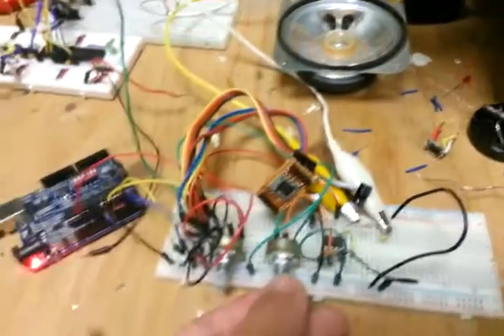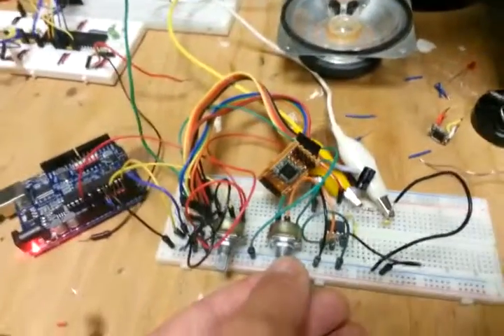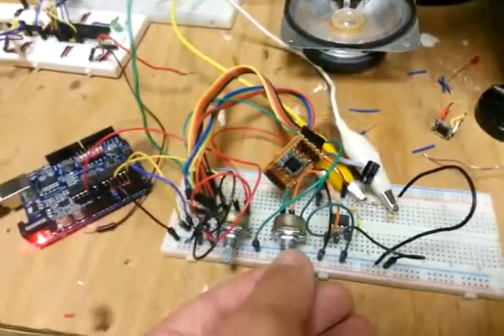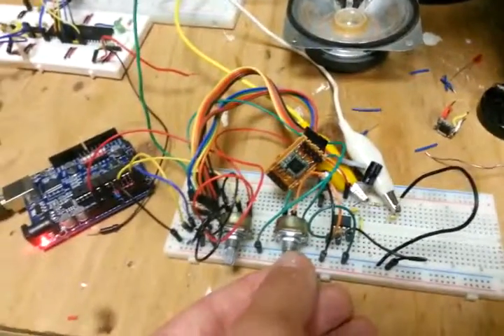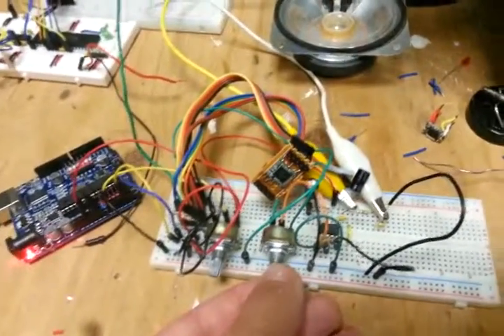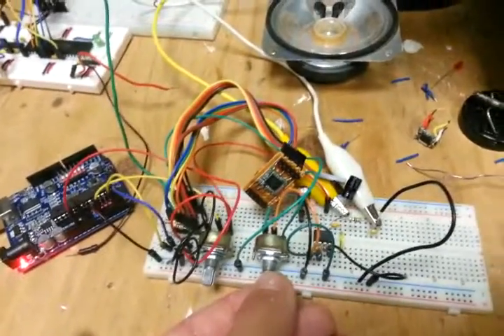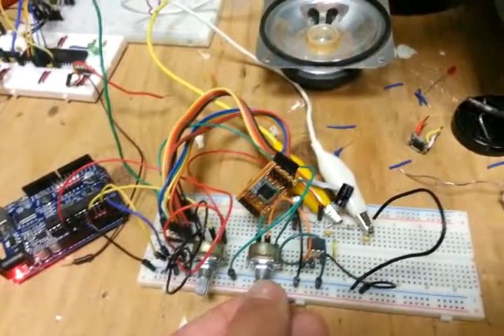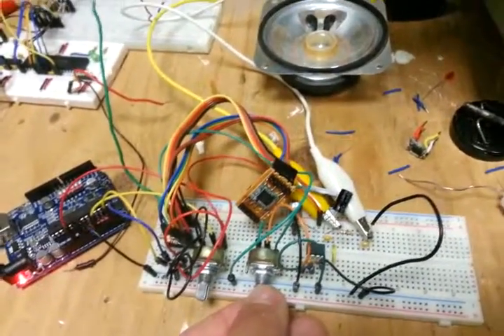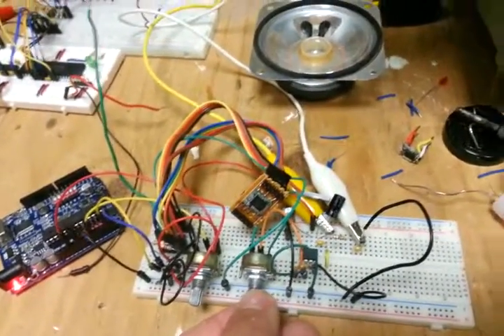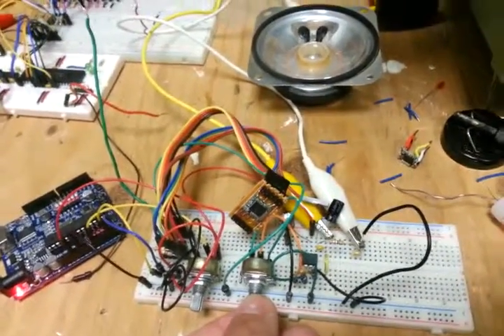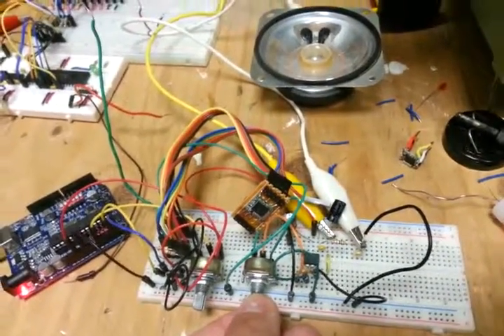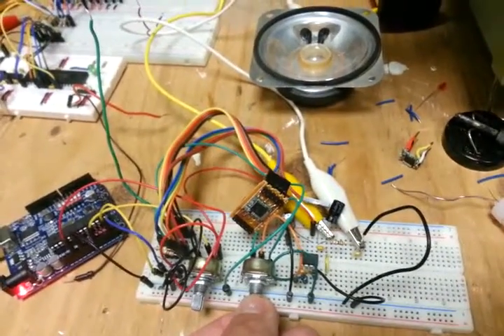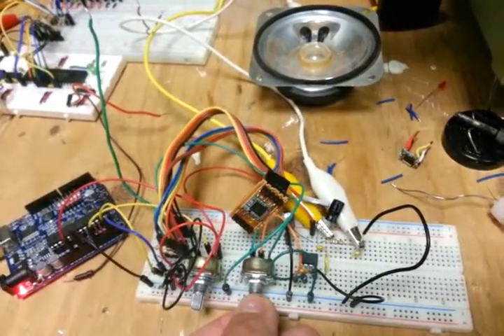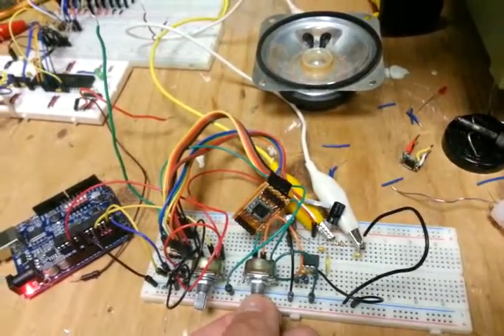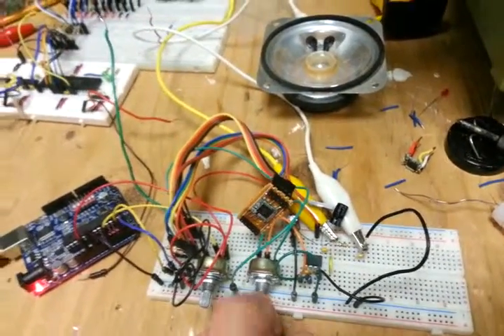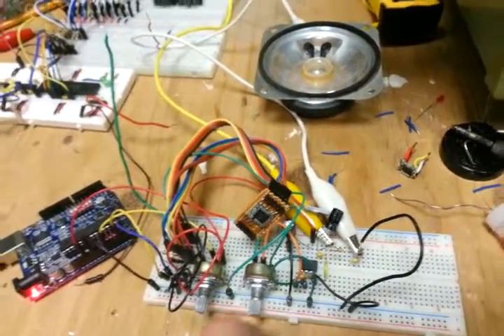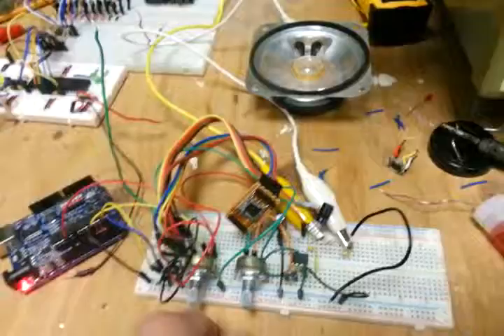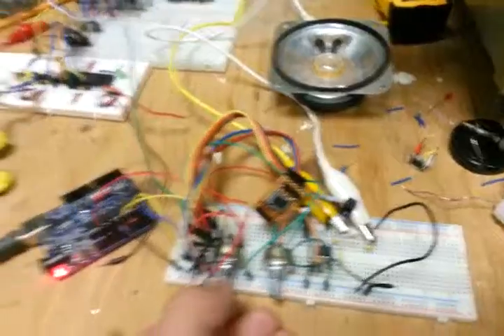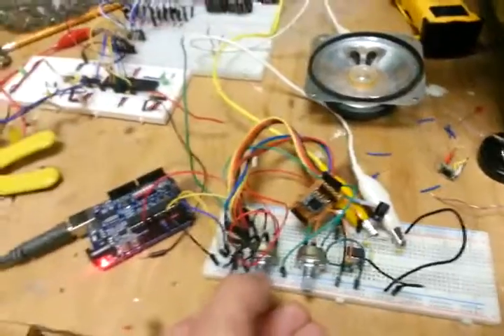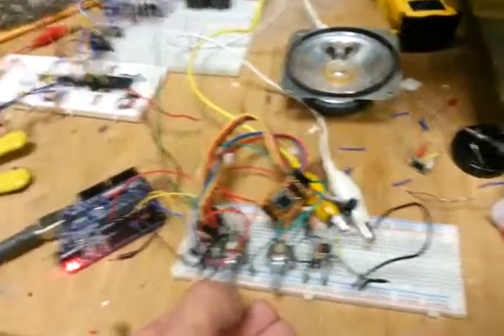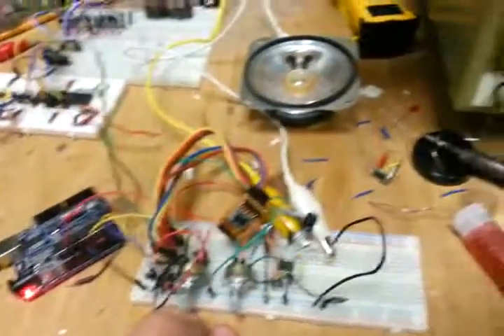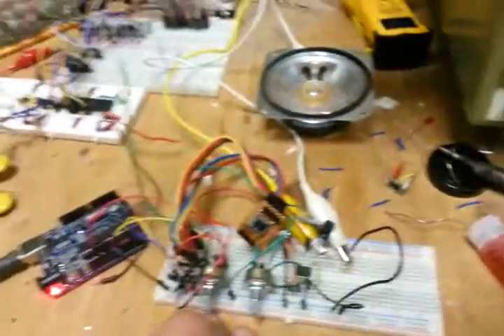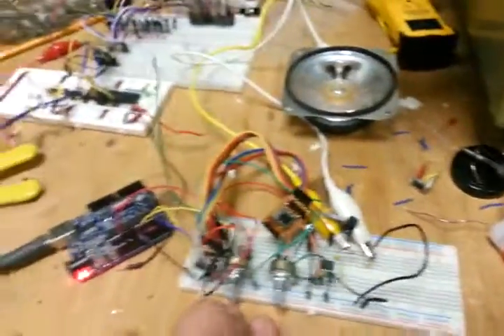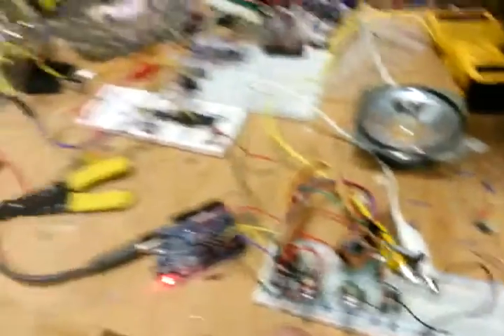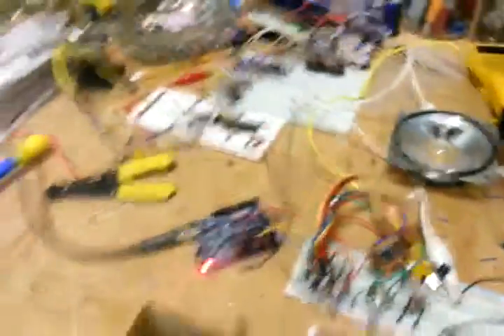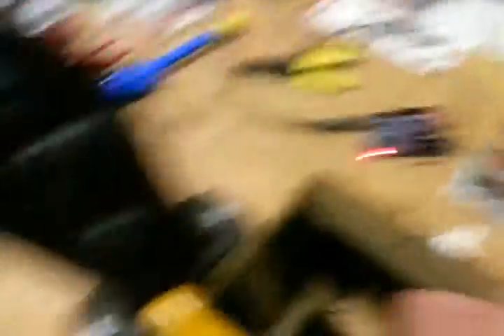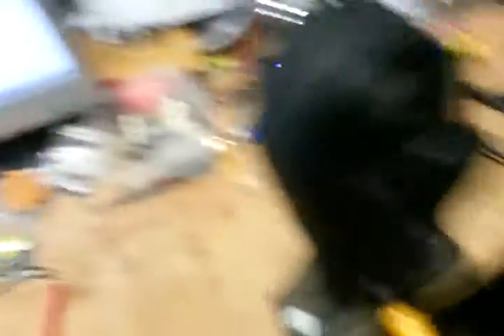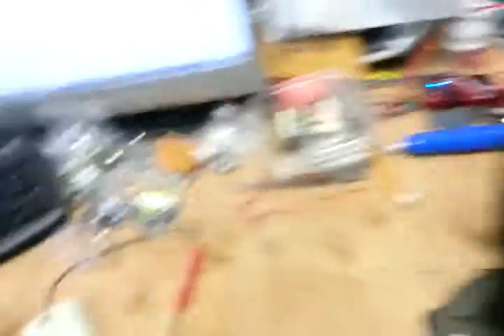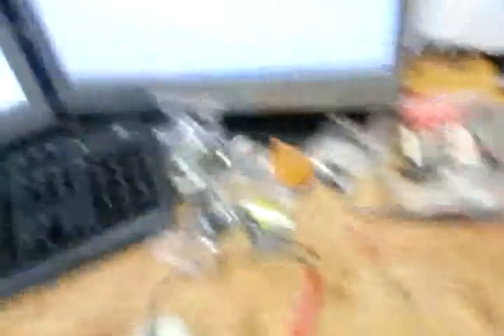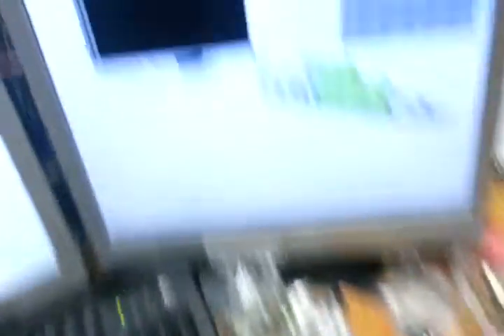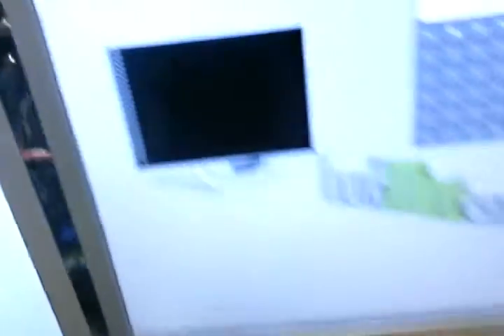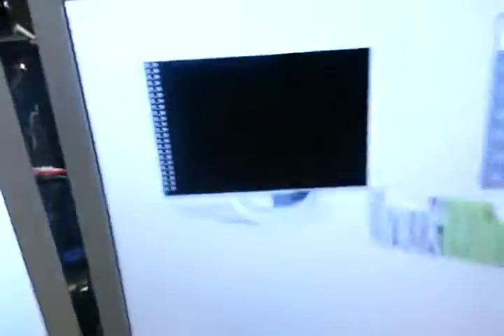This is just prototyping. I just wanted to make sure everything worked. I pretty much just stole the code, but anyway.